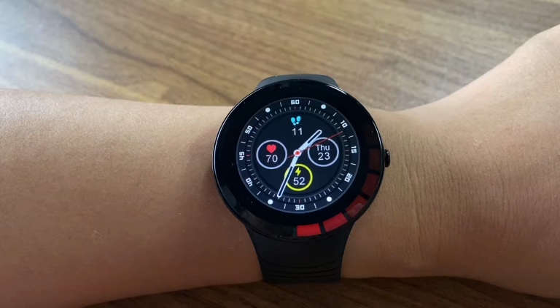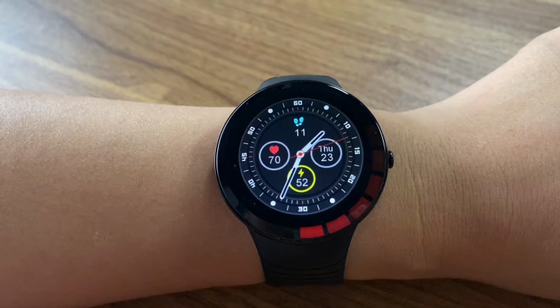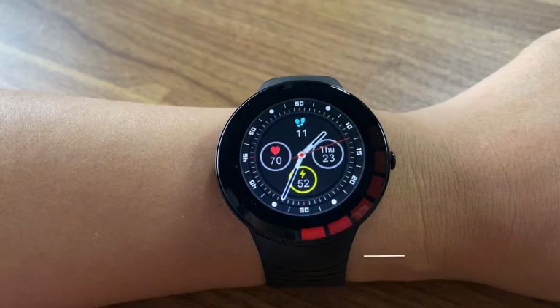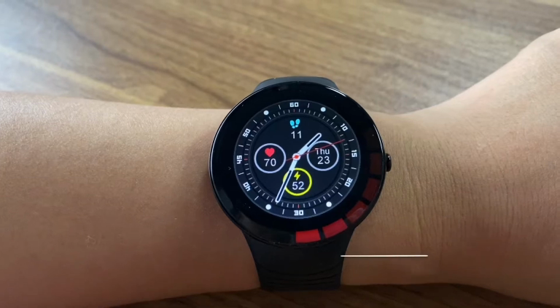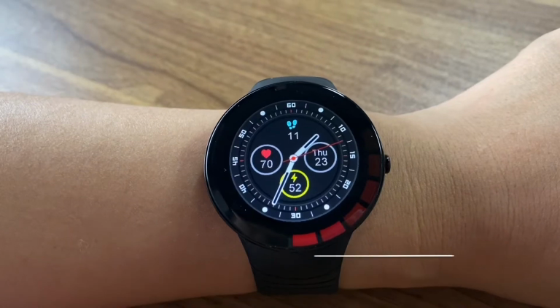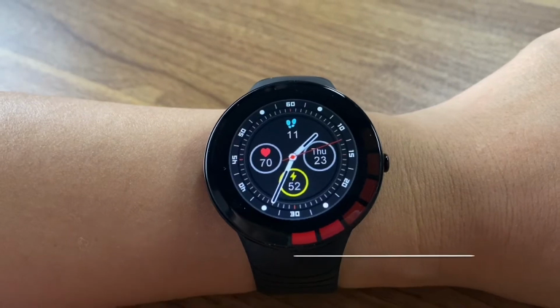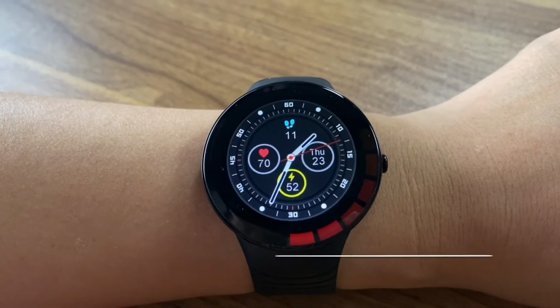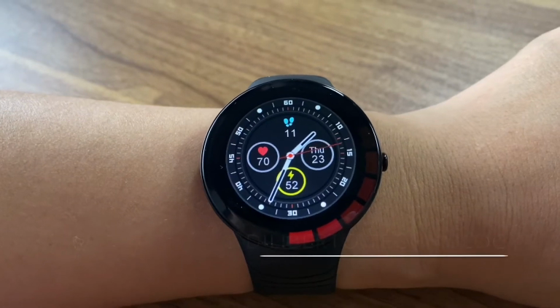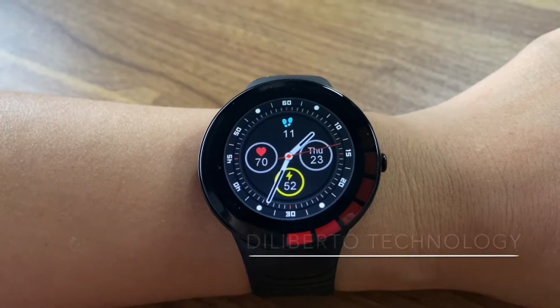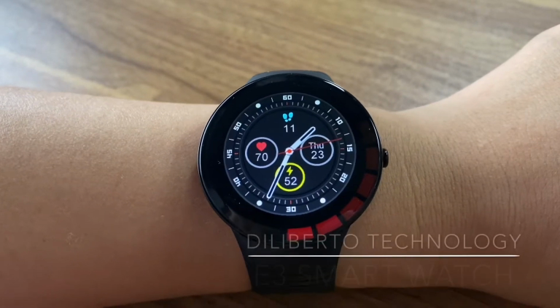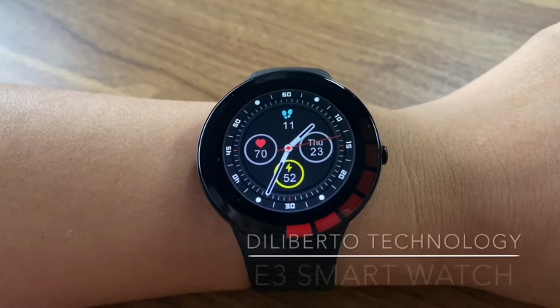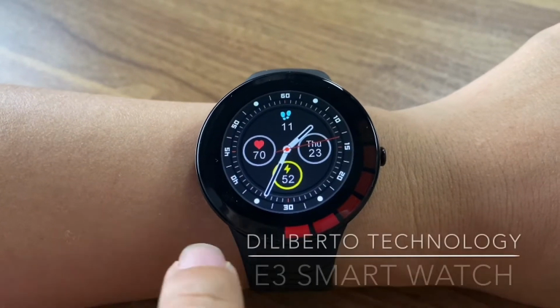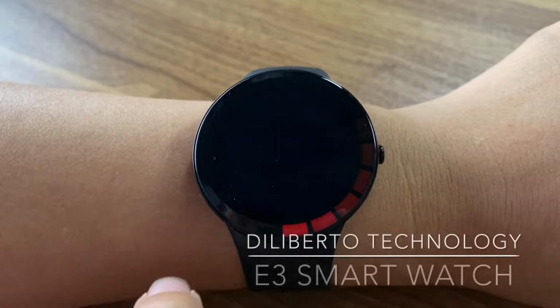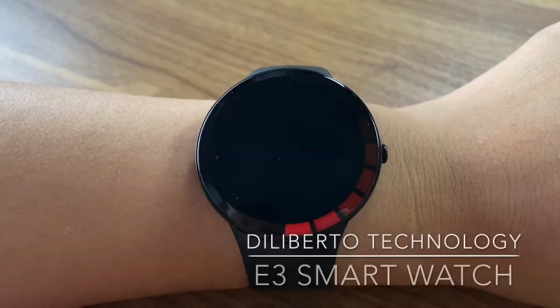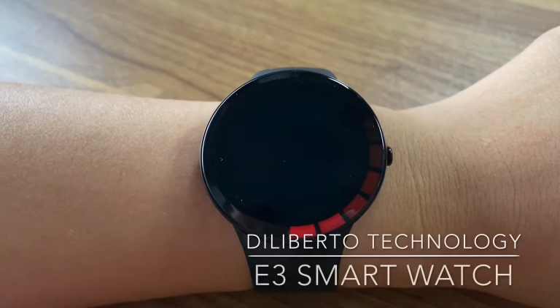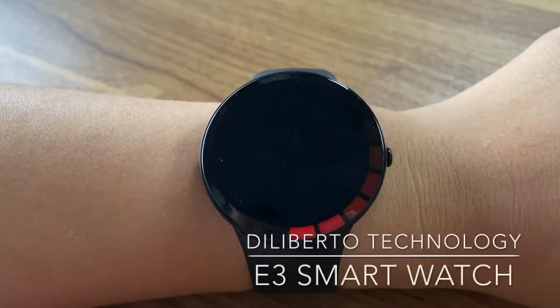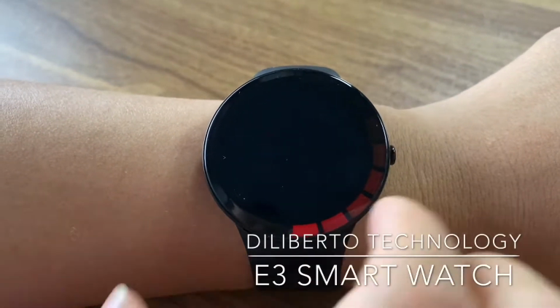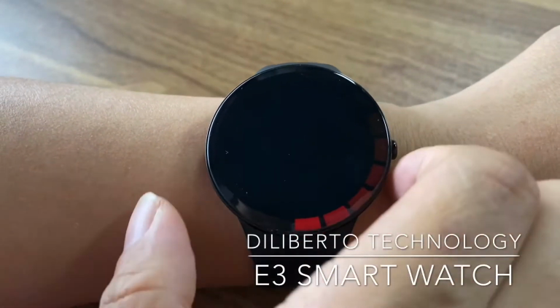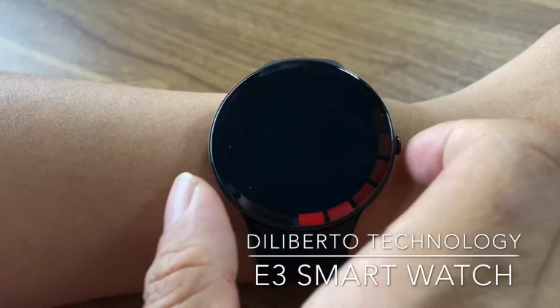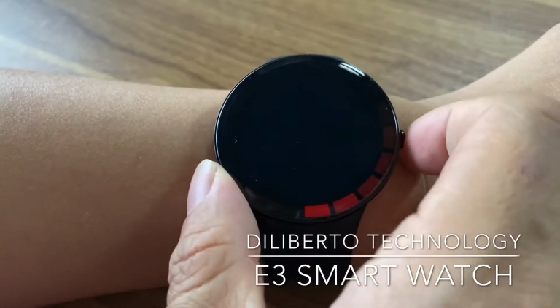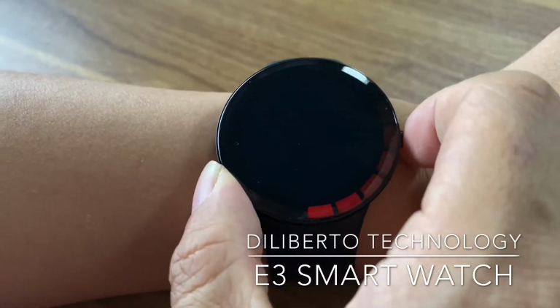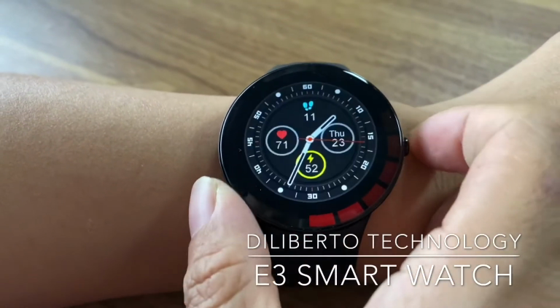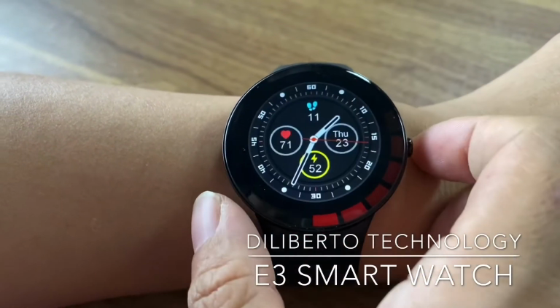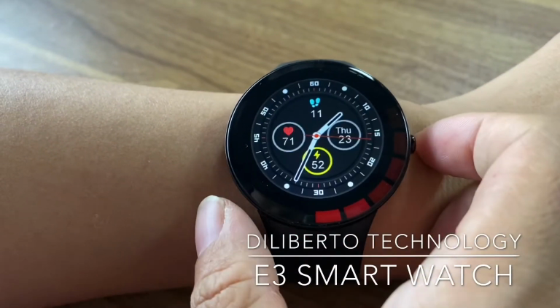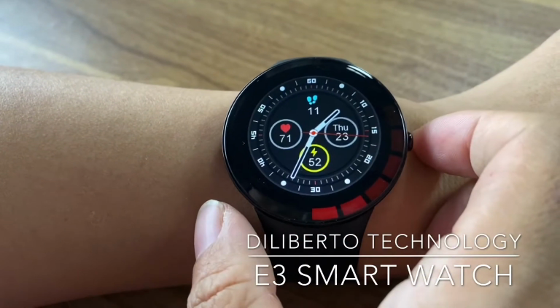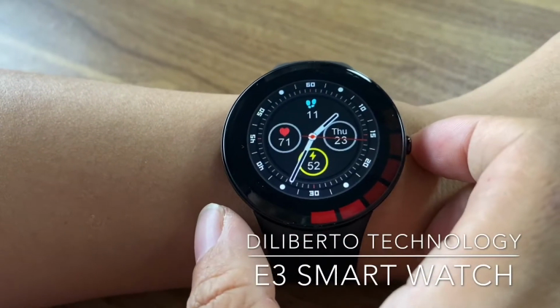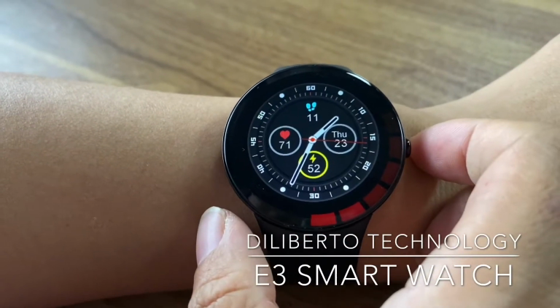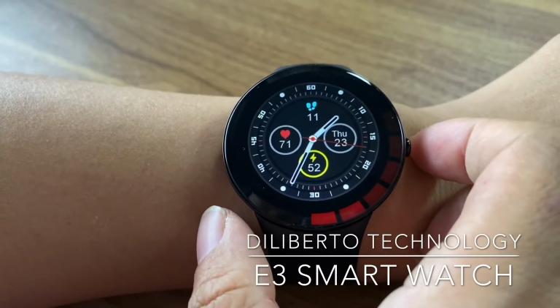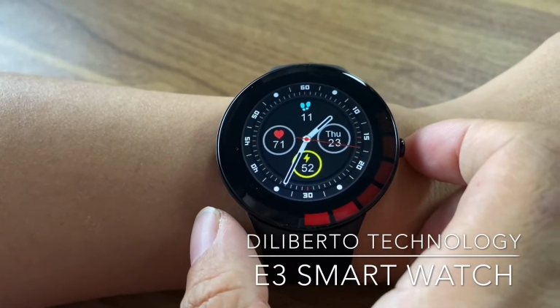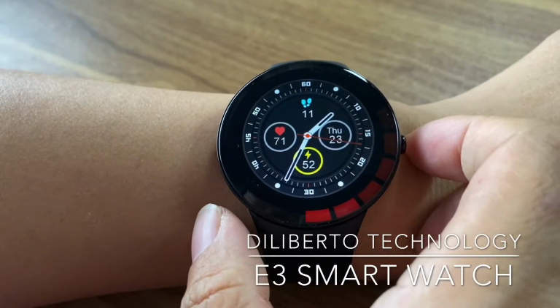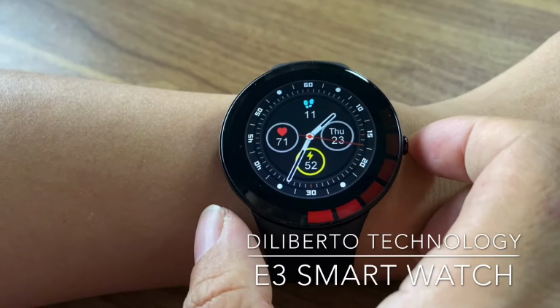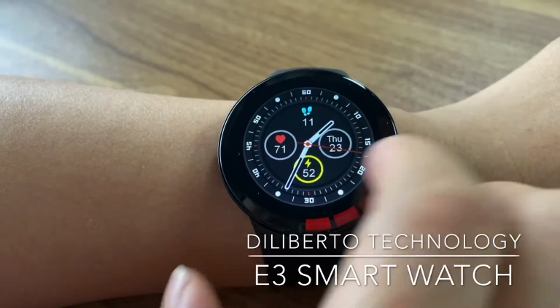Hello, this is Dorian from Digital Technology. Now let me introduce you to the smartwatch E3.